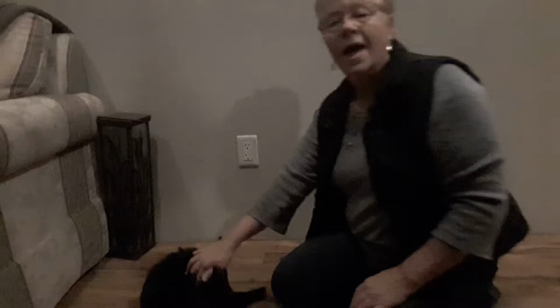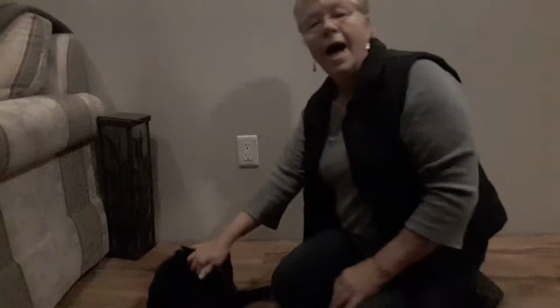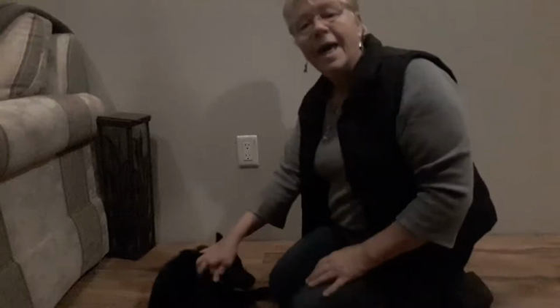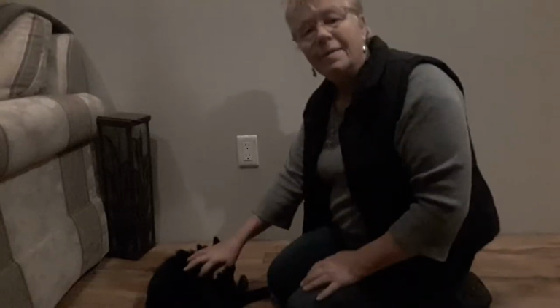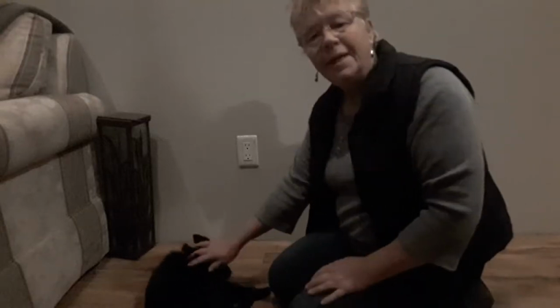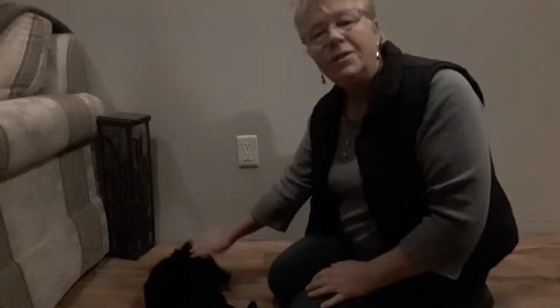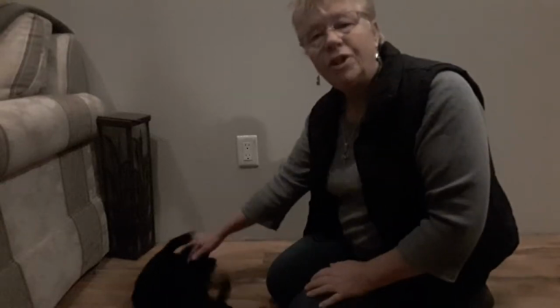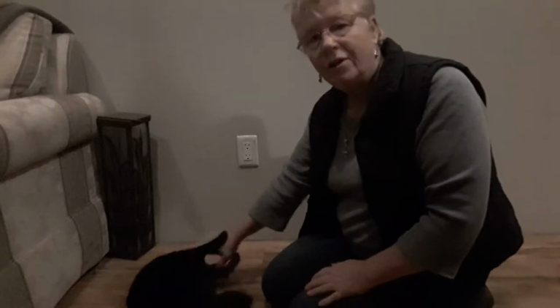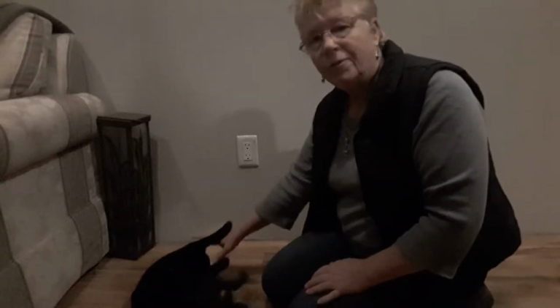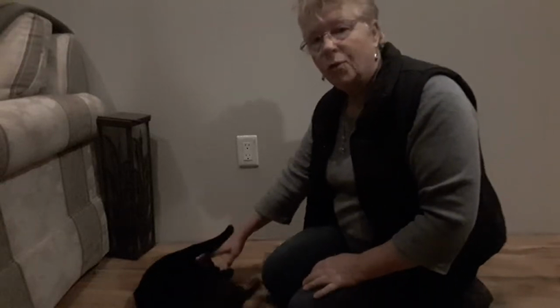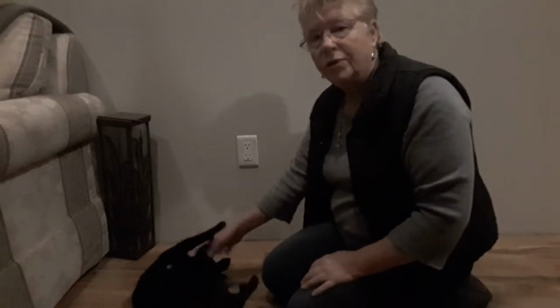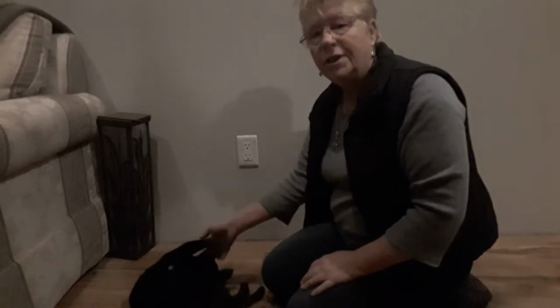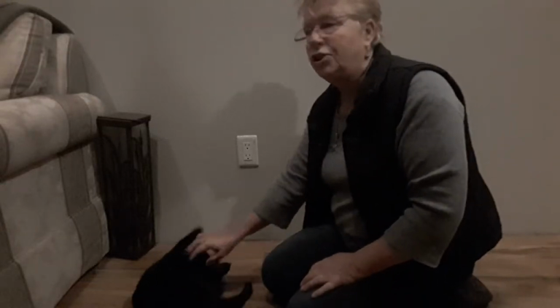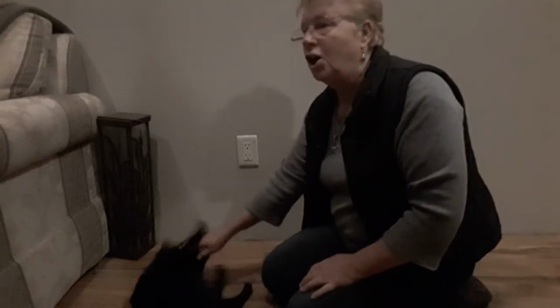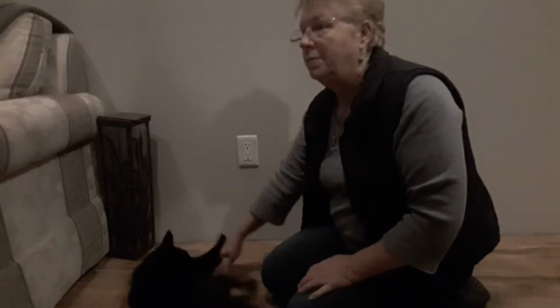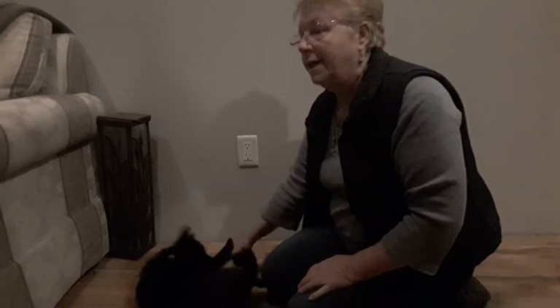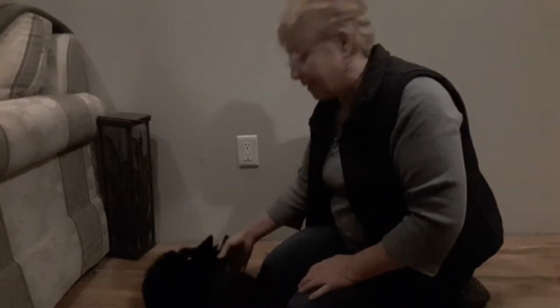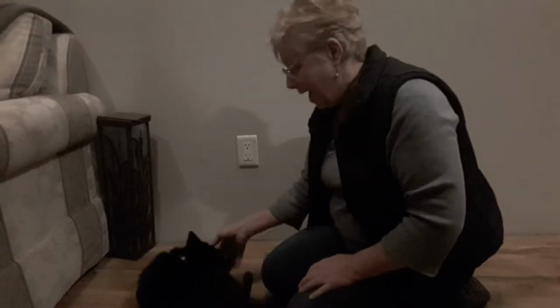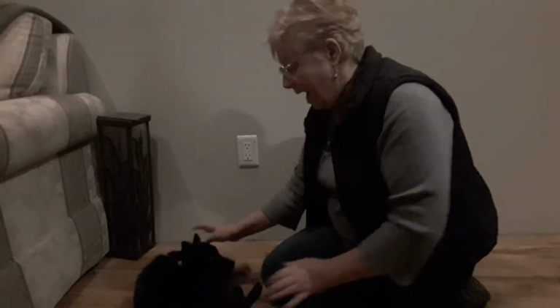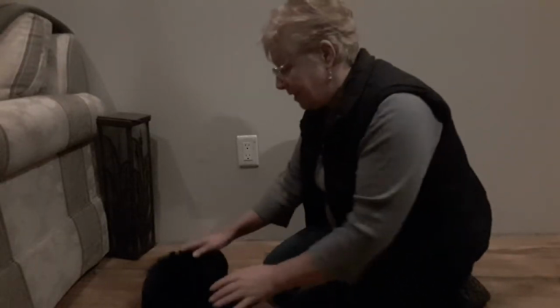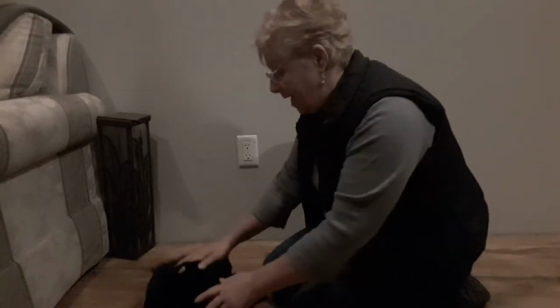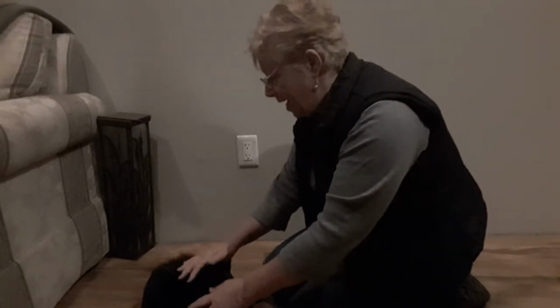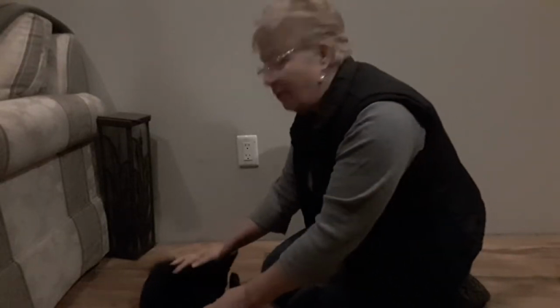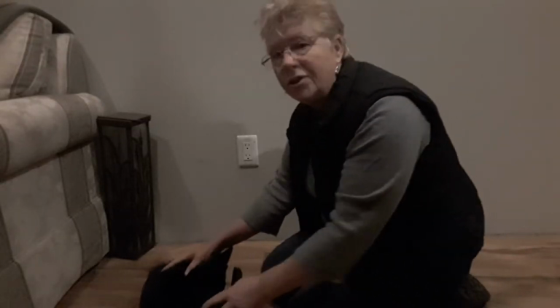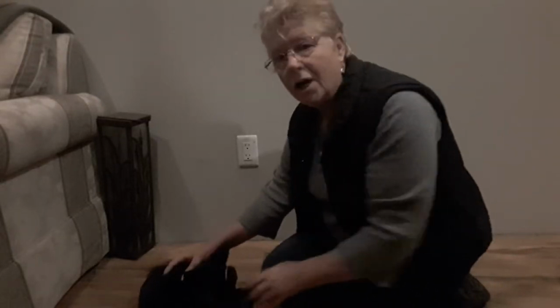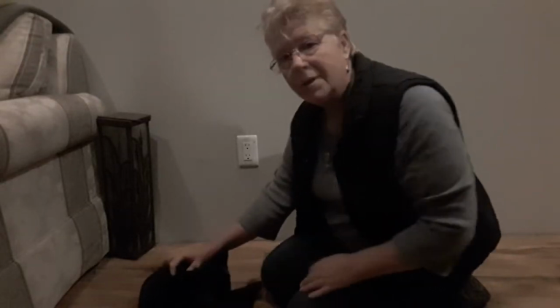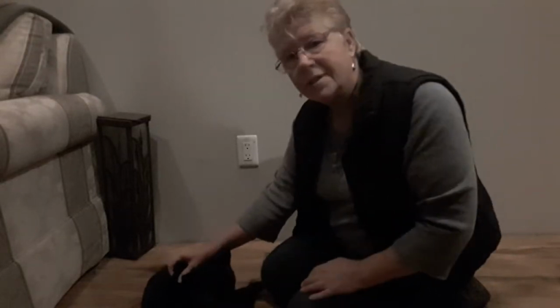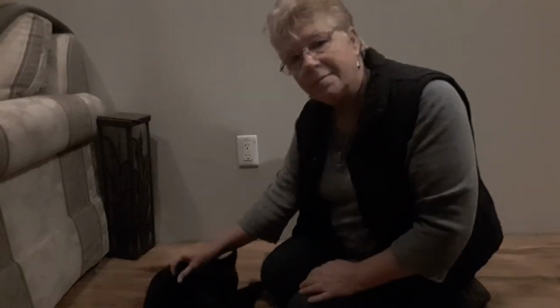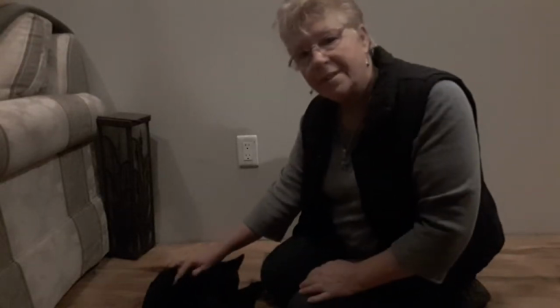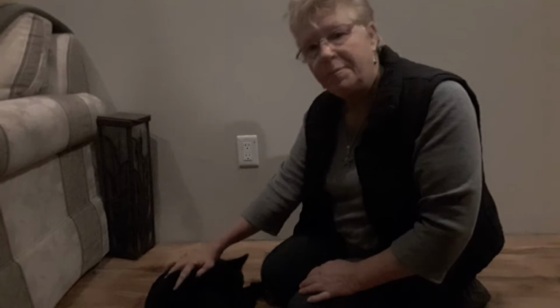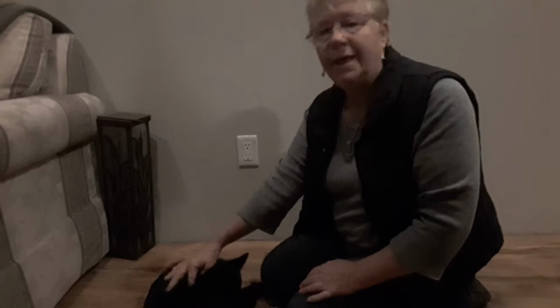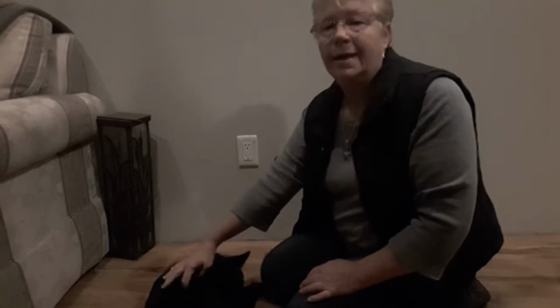Hi, my name is Sharon from Golden Leashed Dog Obedience, and today I want to talk about submissive peeing.